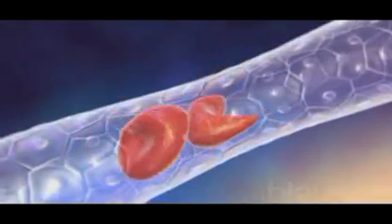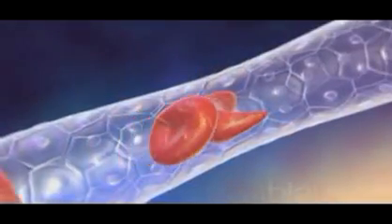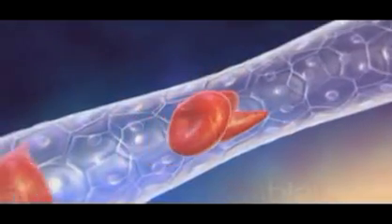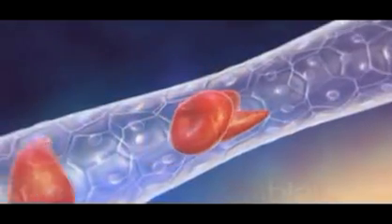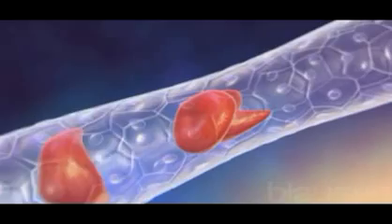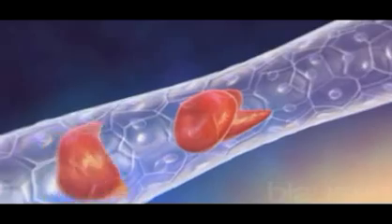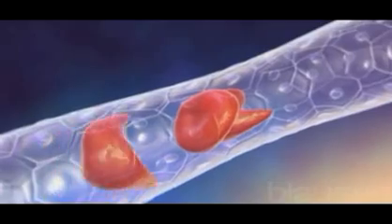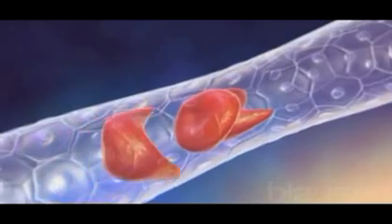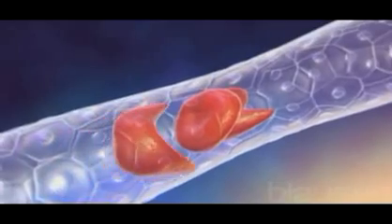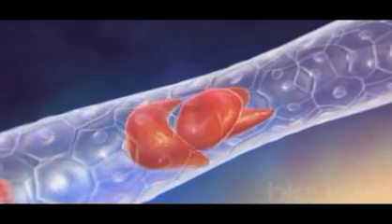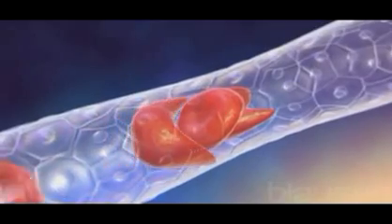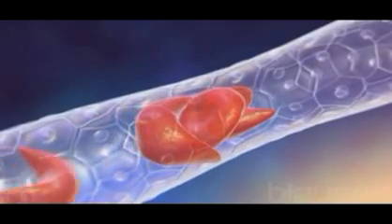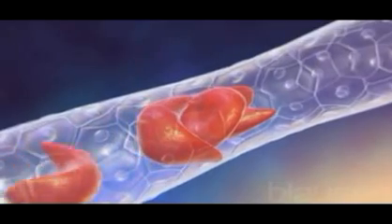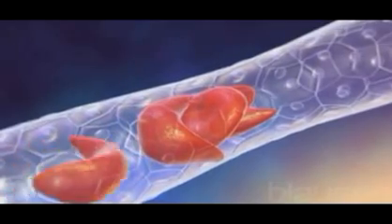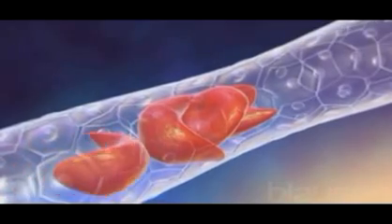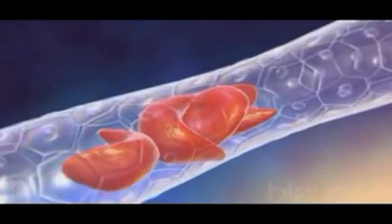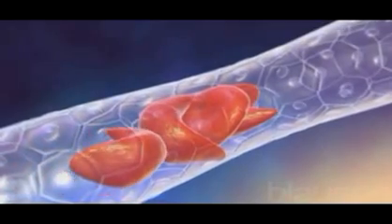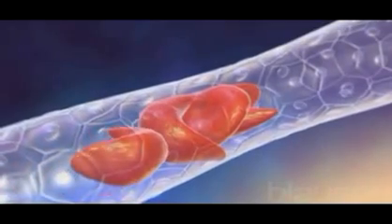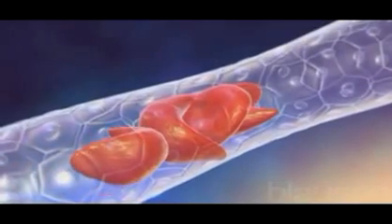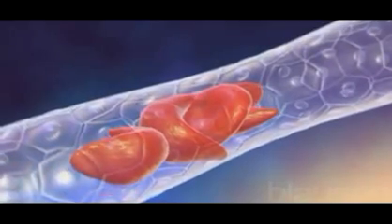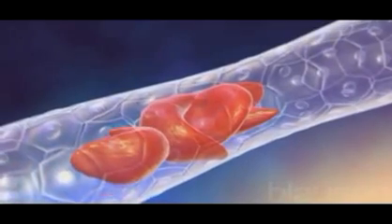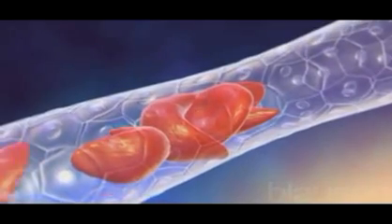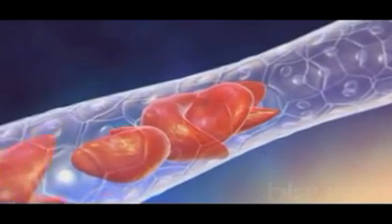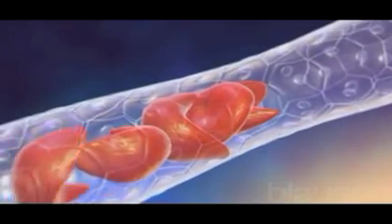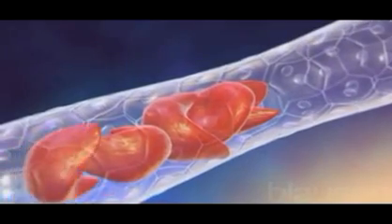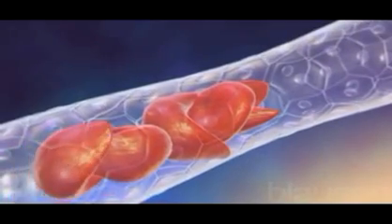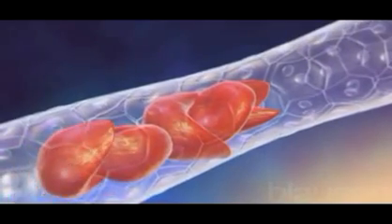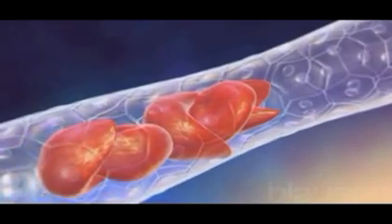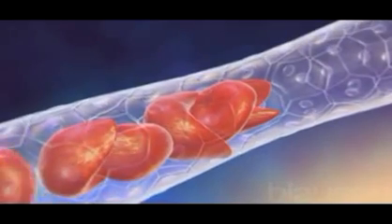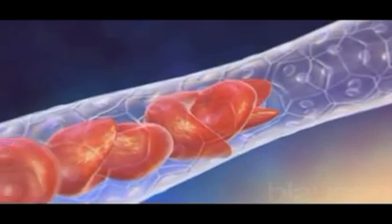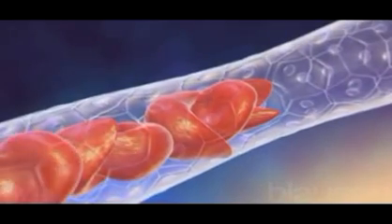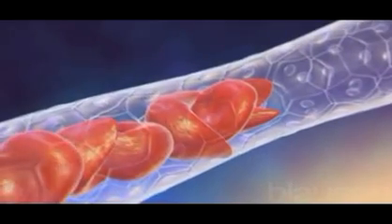The abnormal cells stick inside the capillaries, blocking blood flow to vital organs.